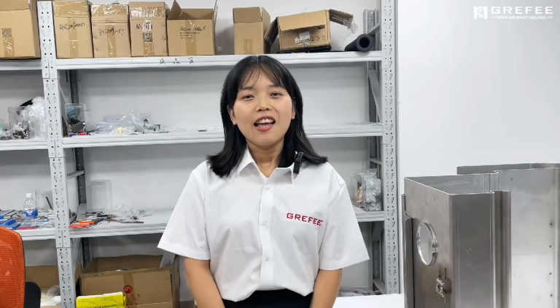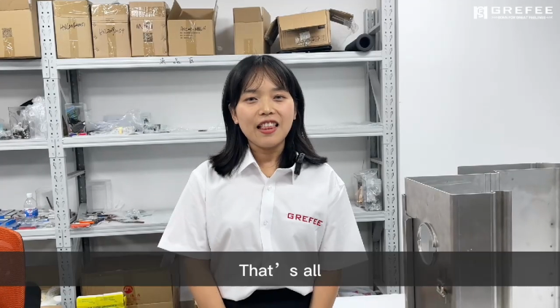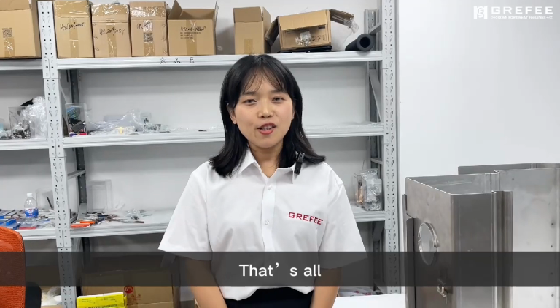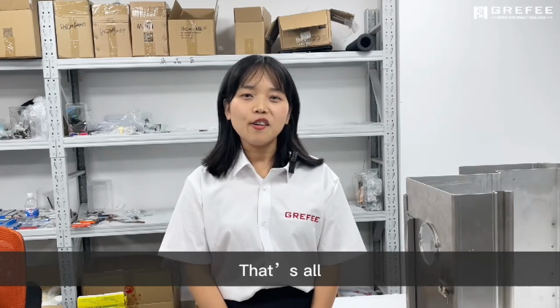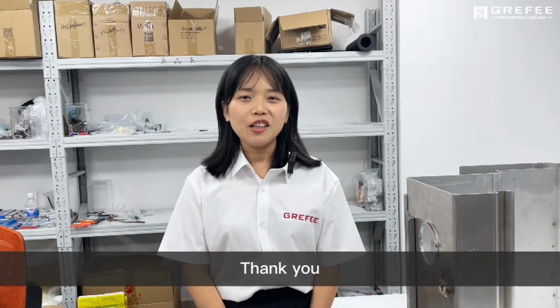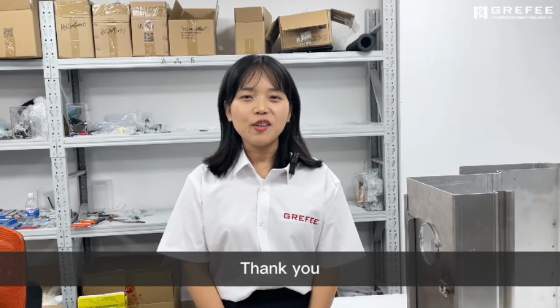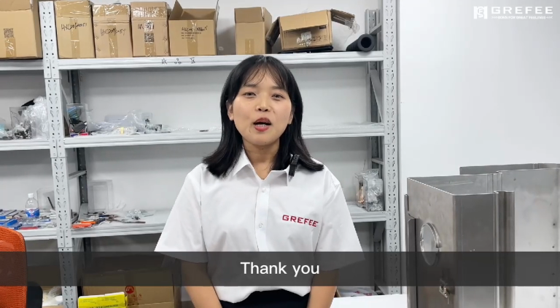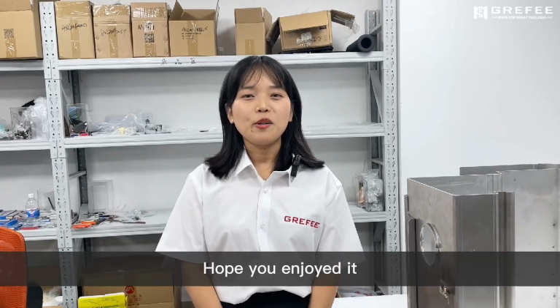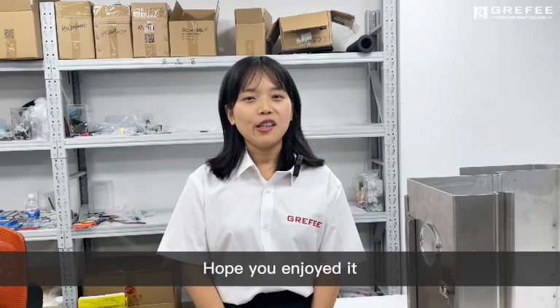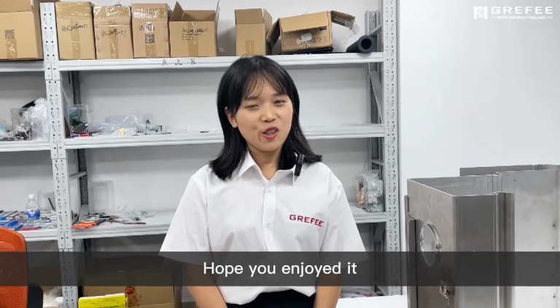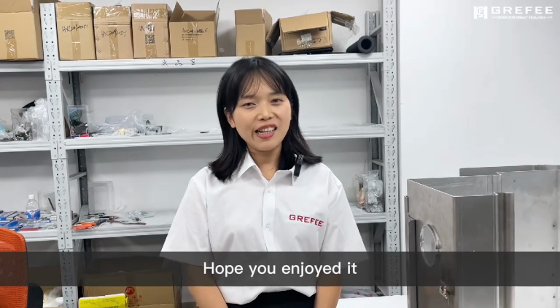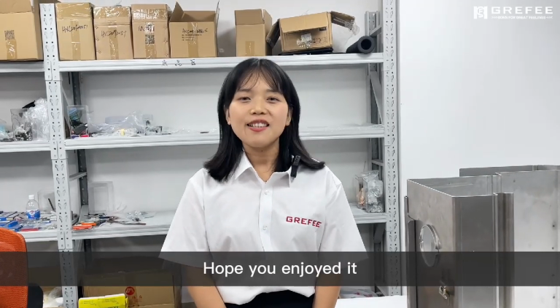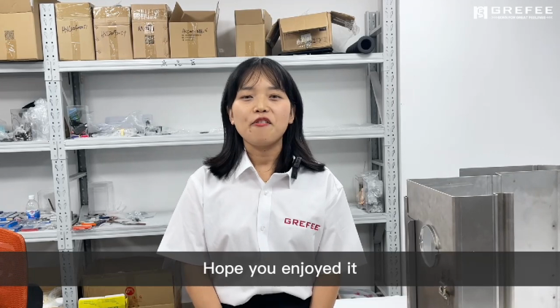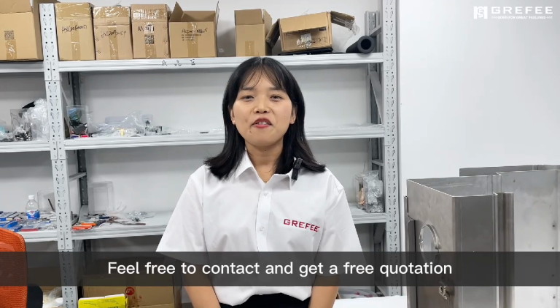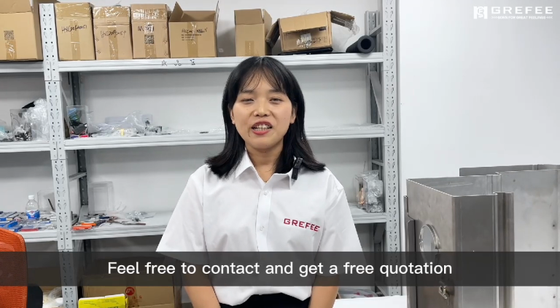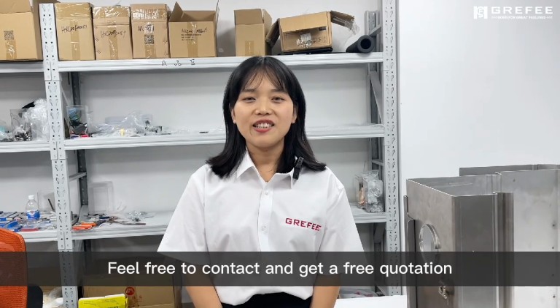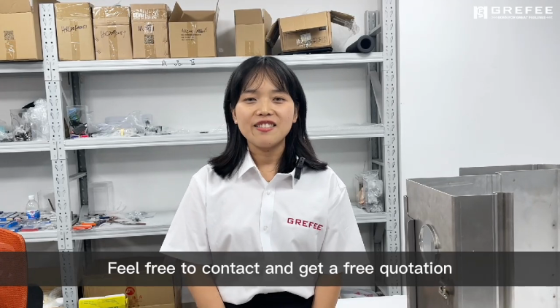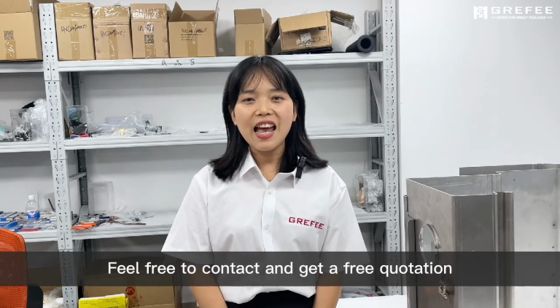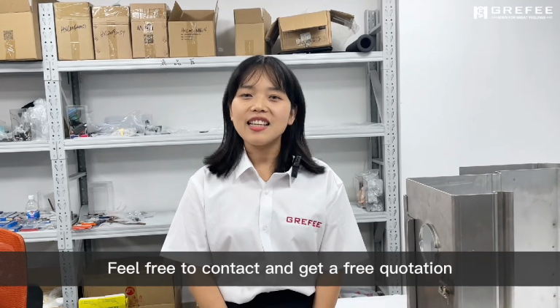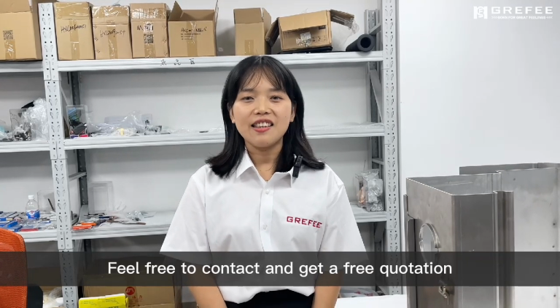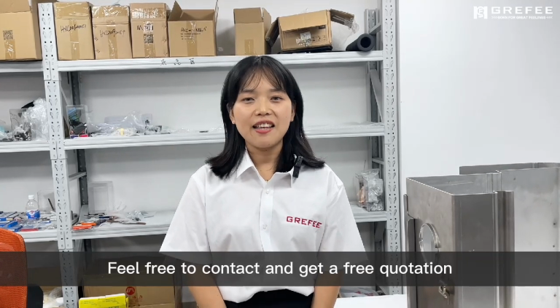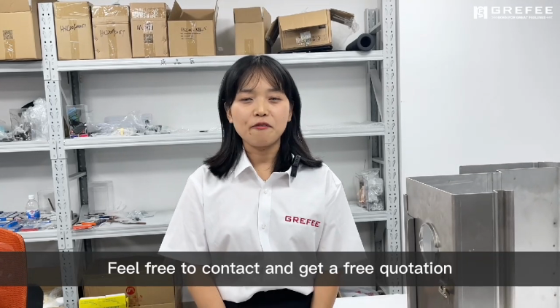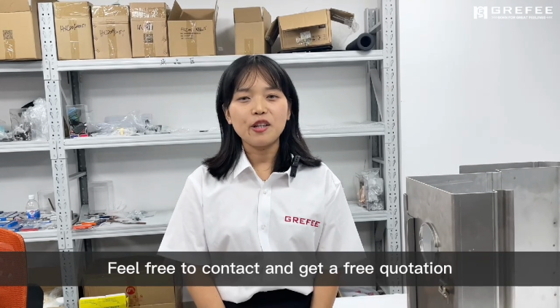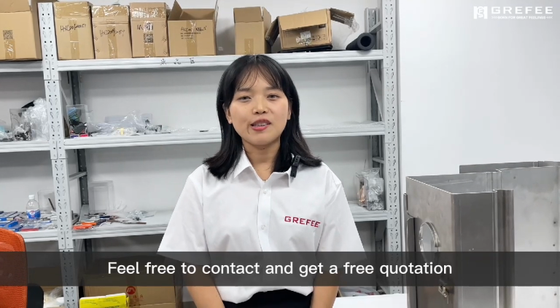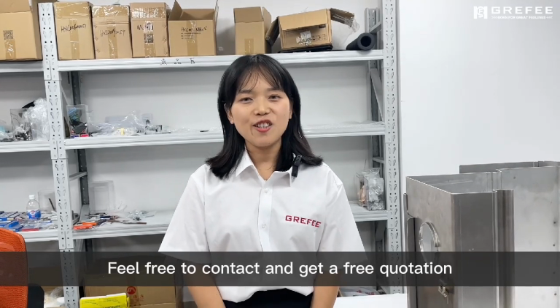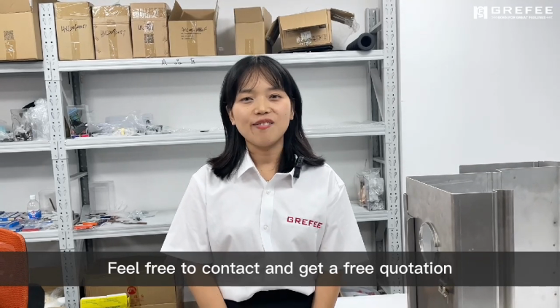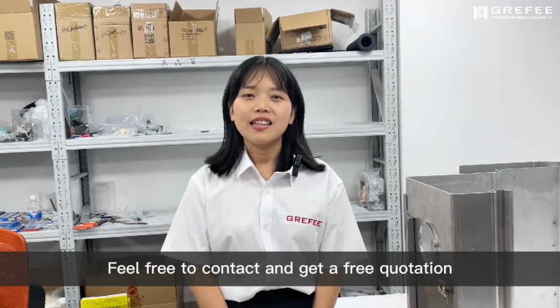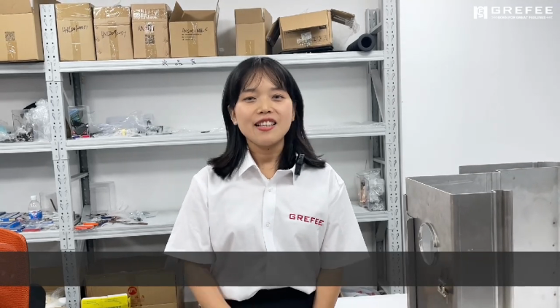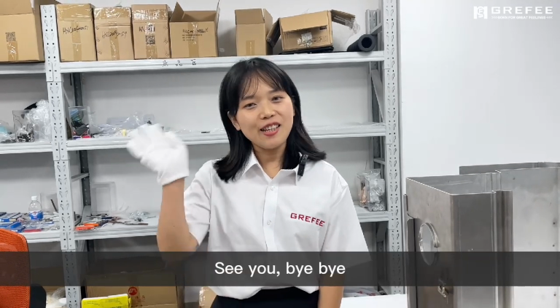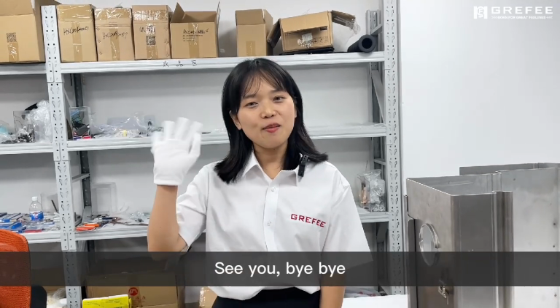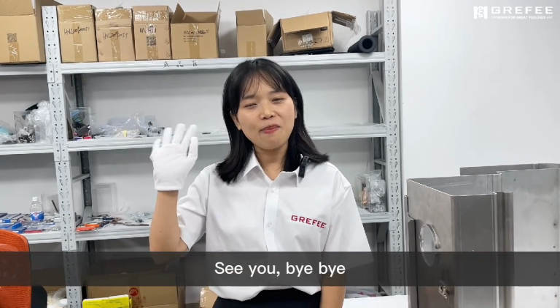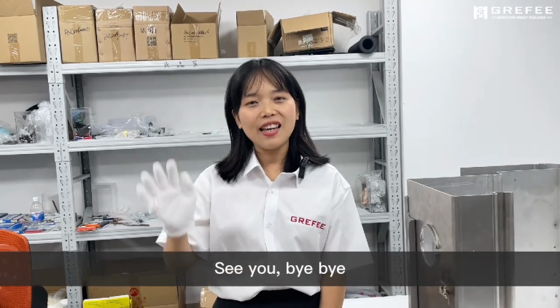That's all. Thank you. Hope you enjoyed it. Feel free to contact us and get a free quotation. See you. Bye bye.